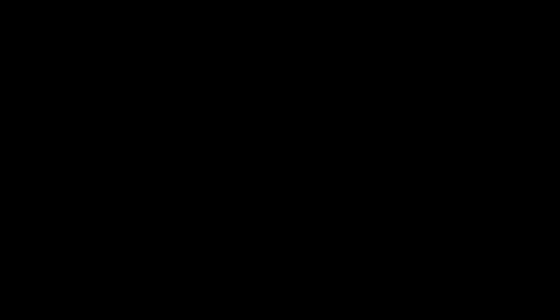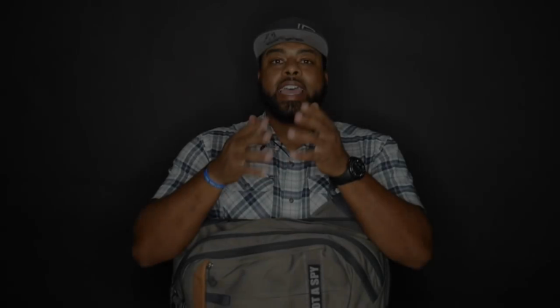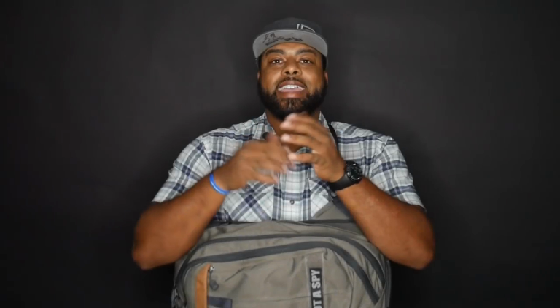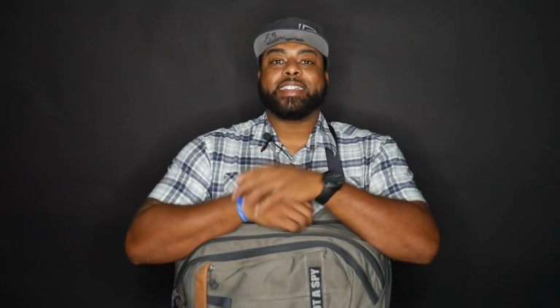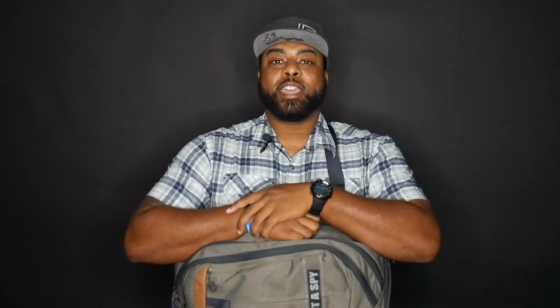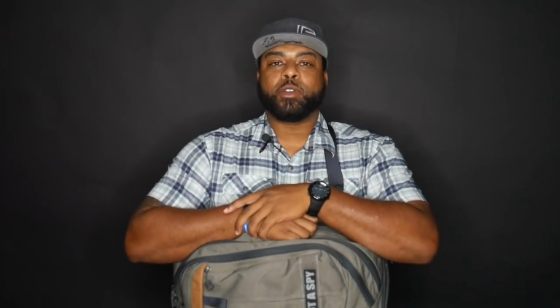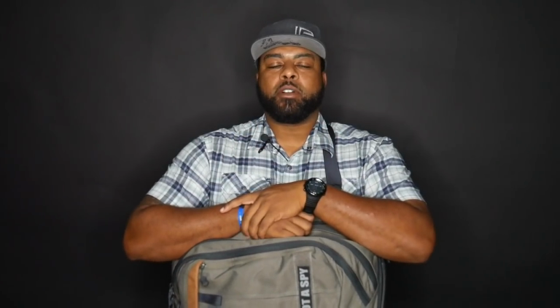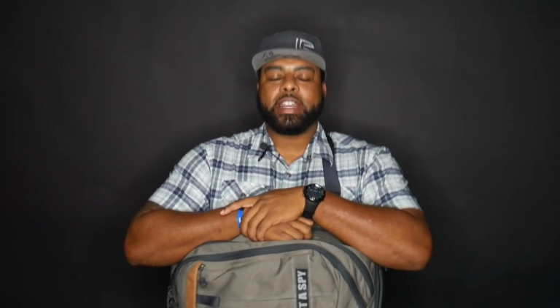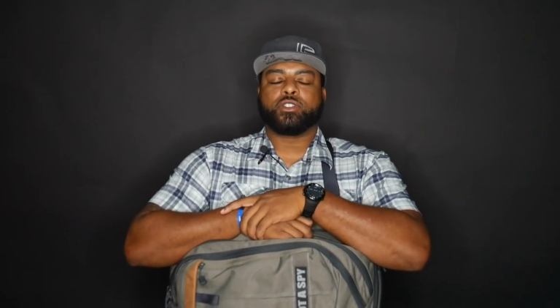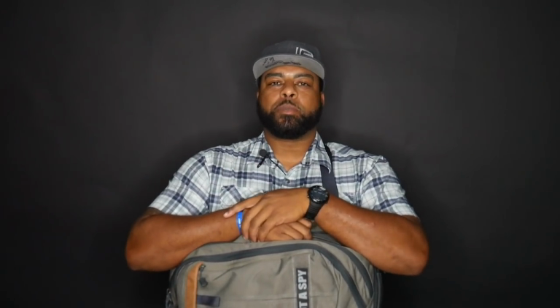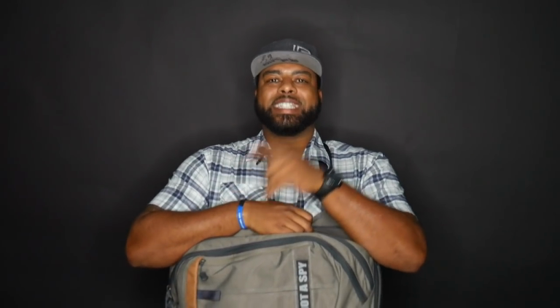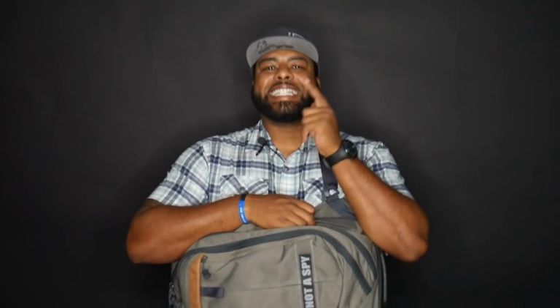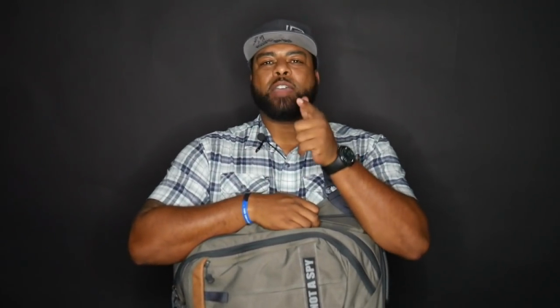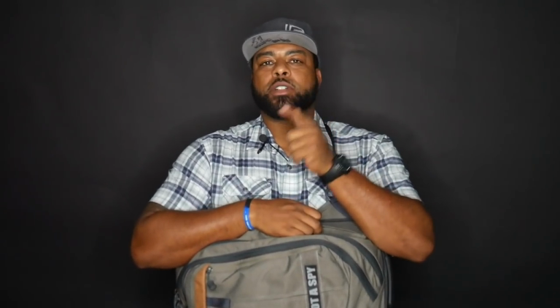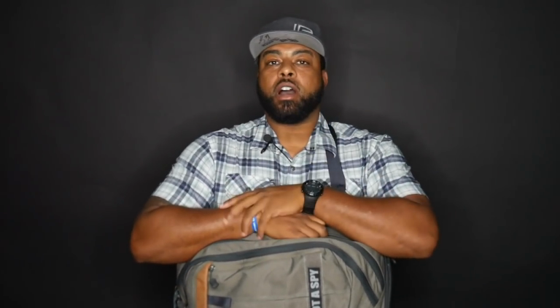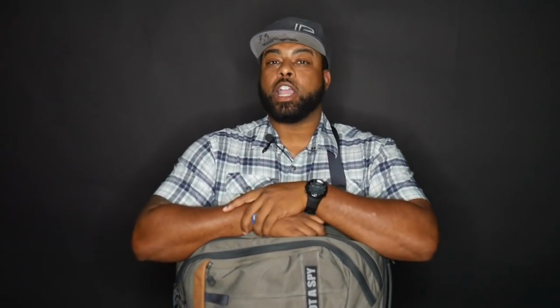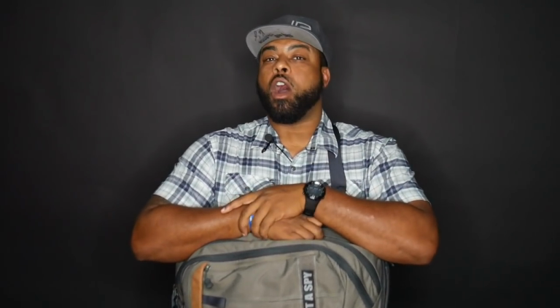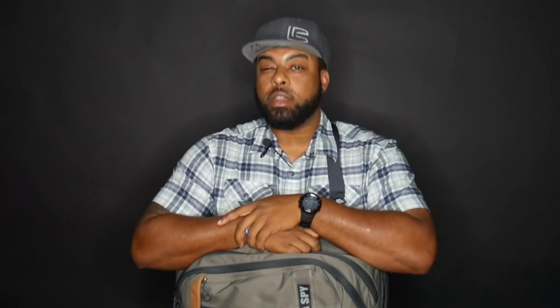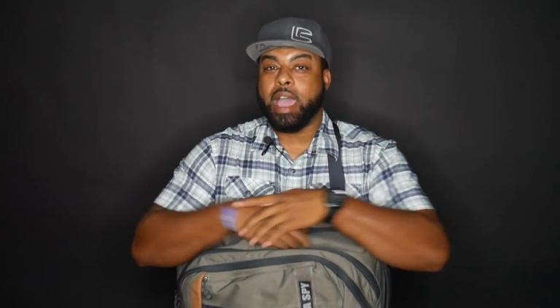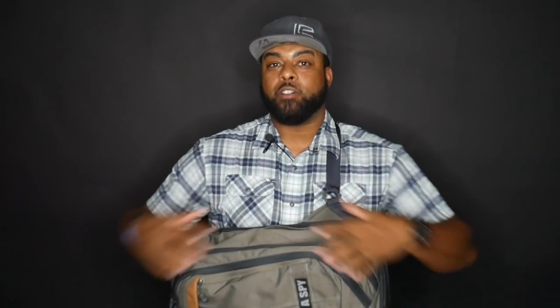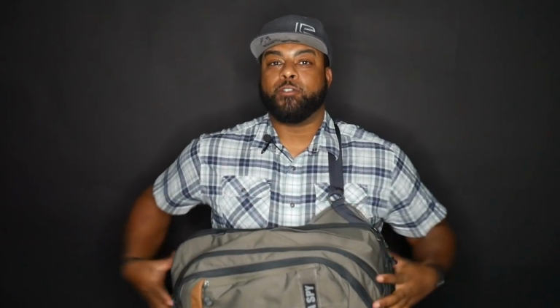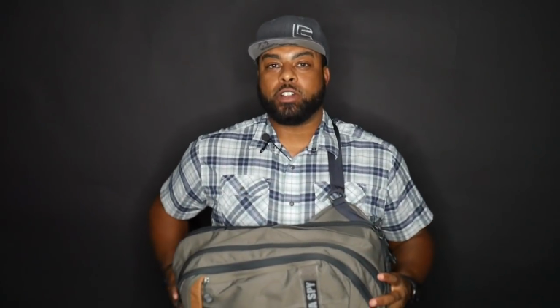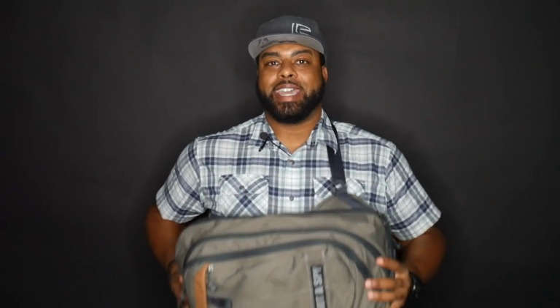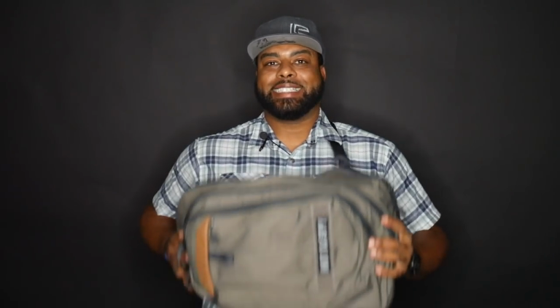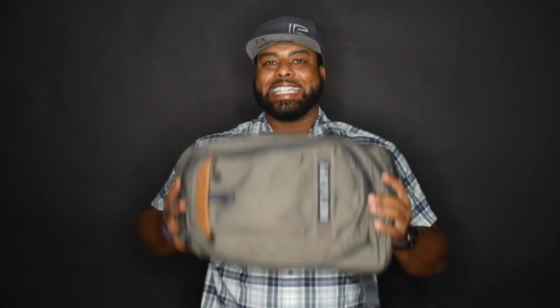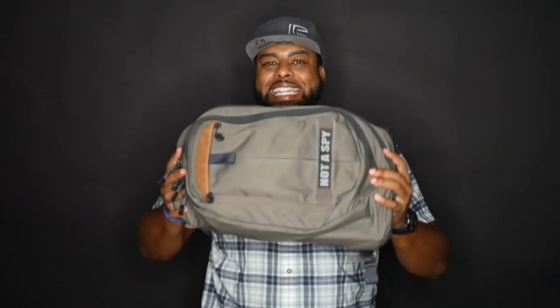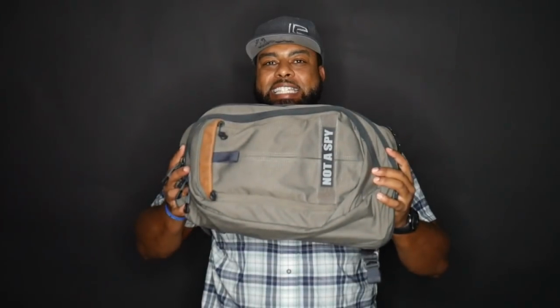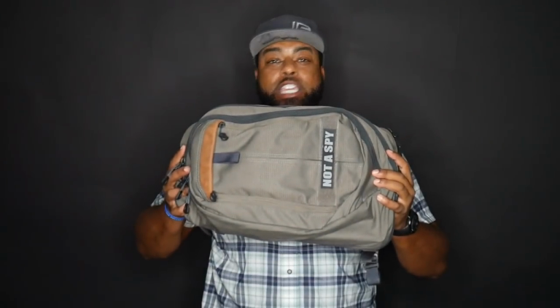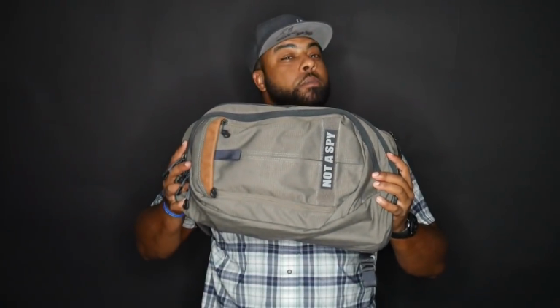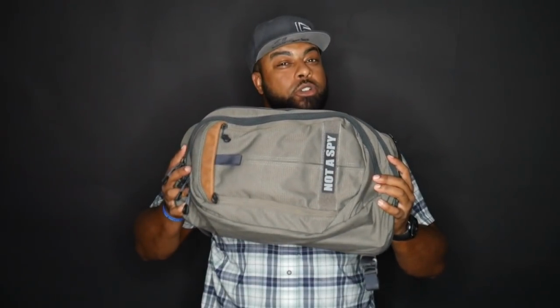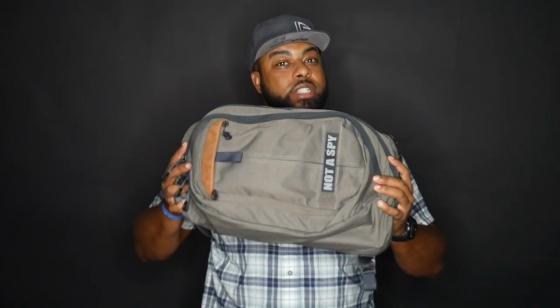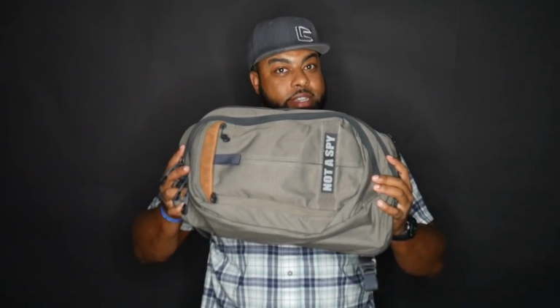Hey guys, Ken with Perfectors Group and today we're talking all about Vertex's EDC Commuter Sling.